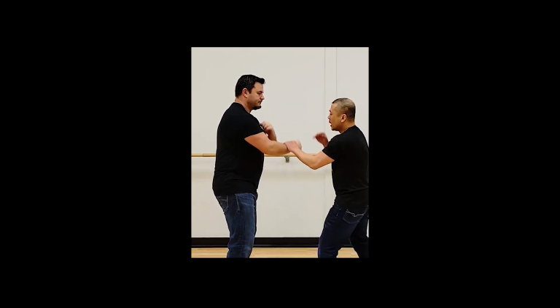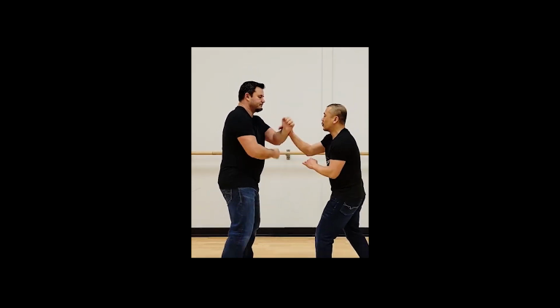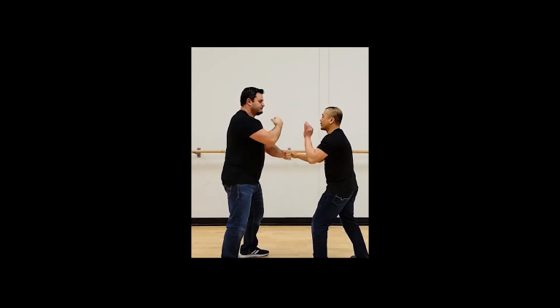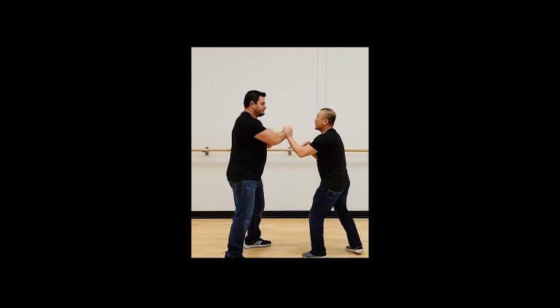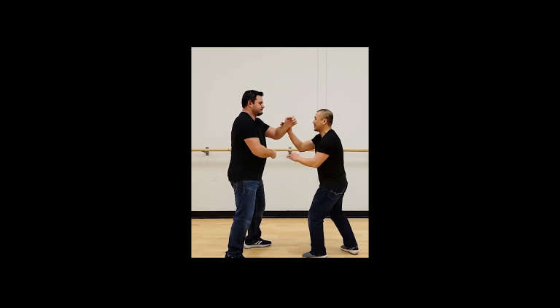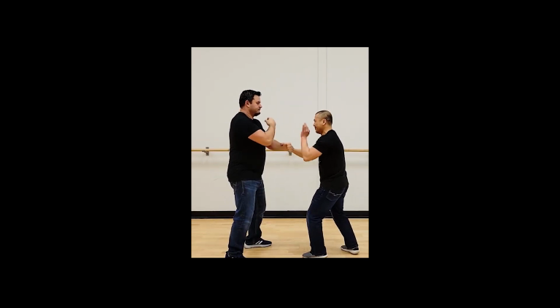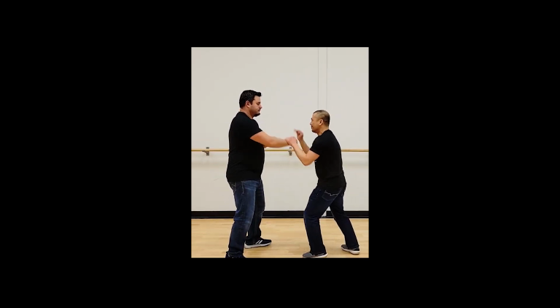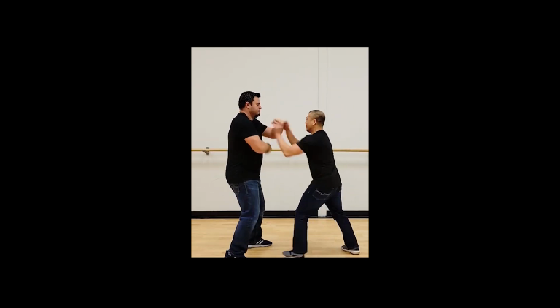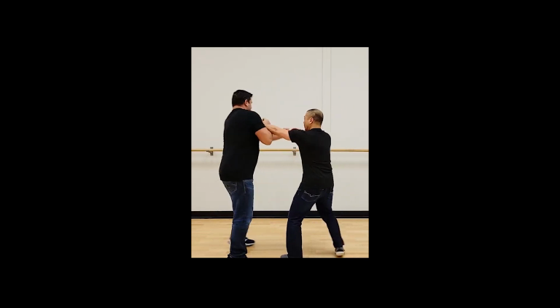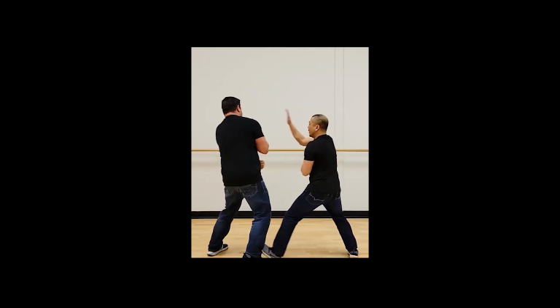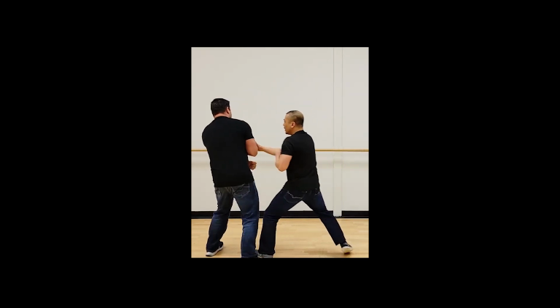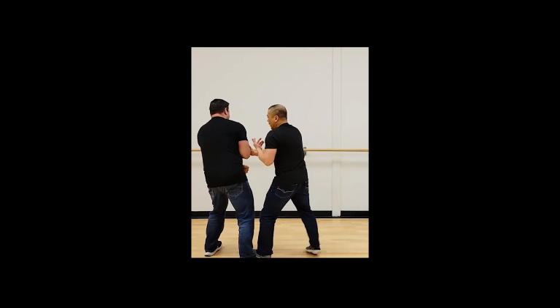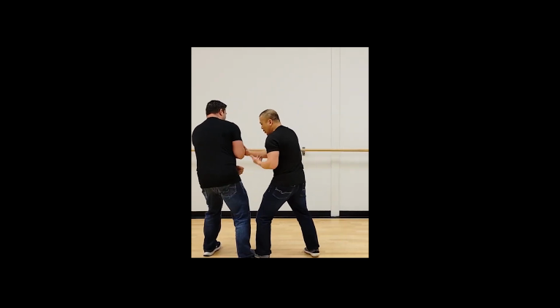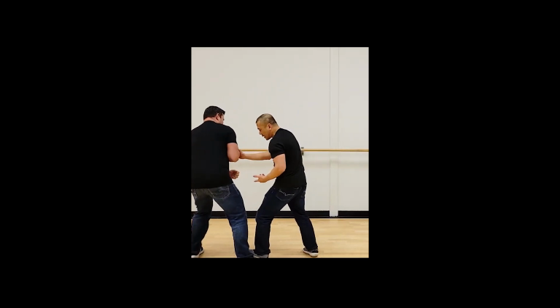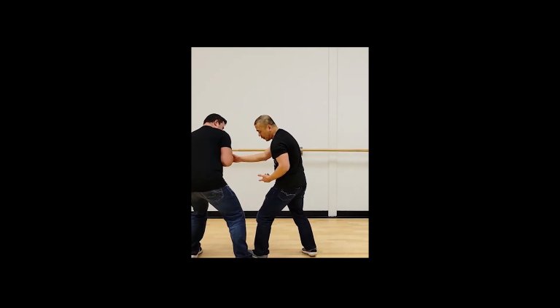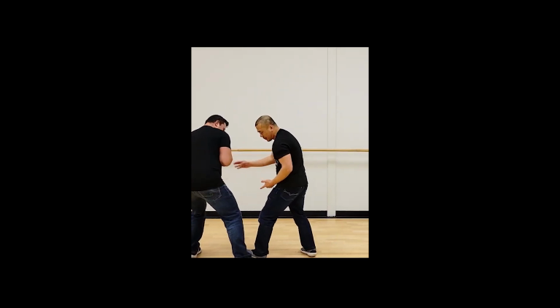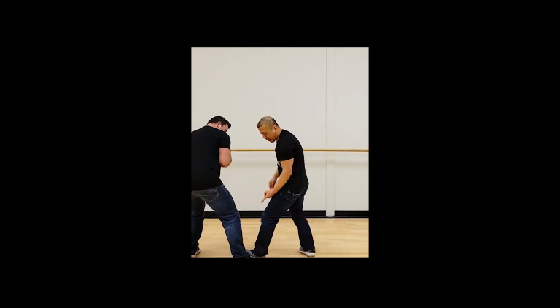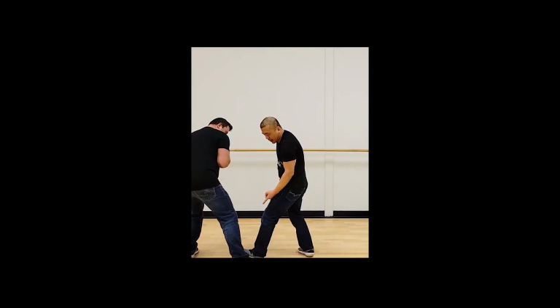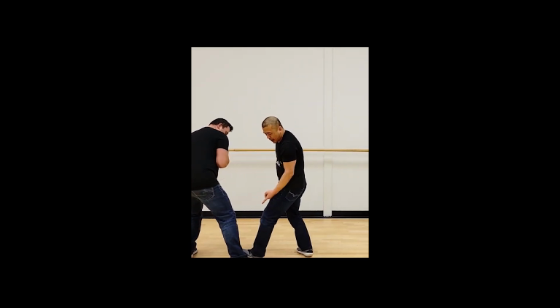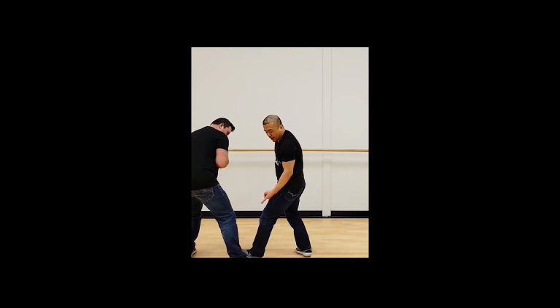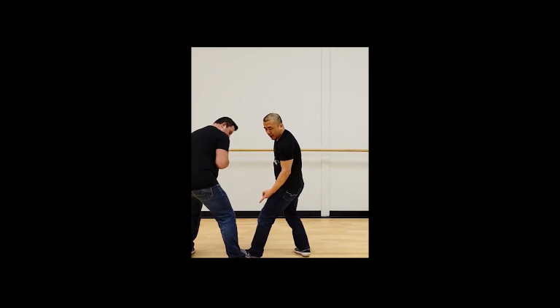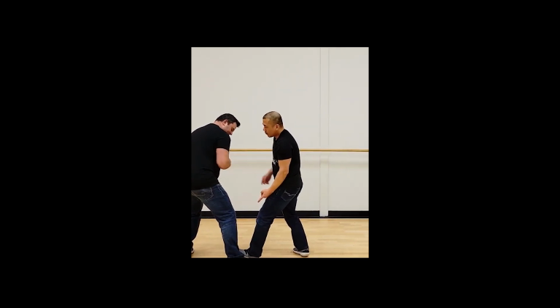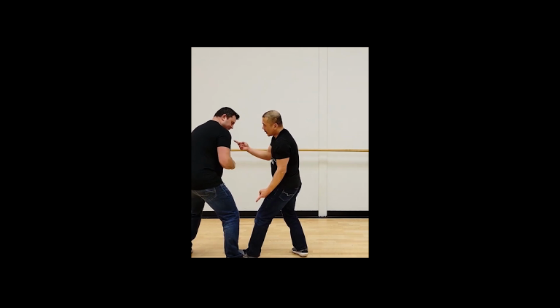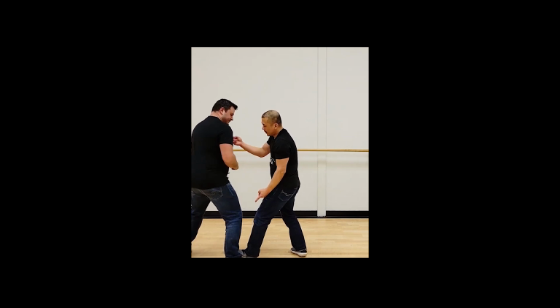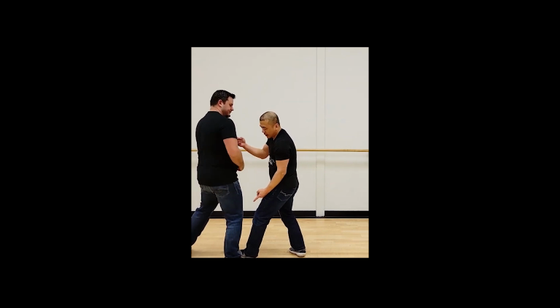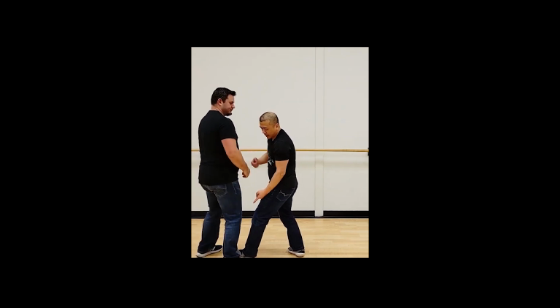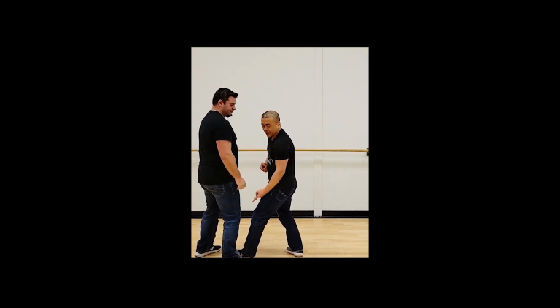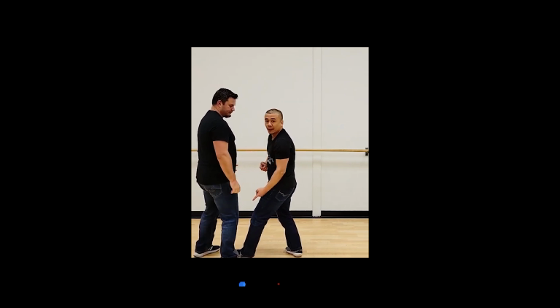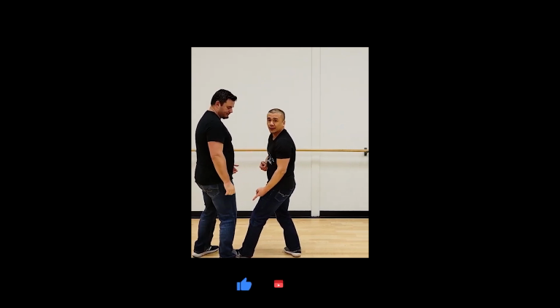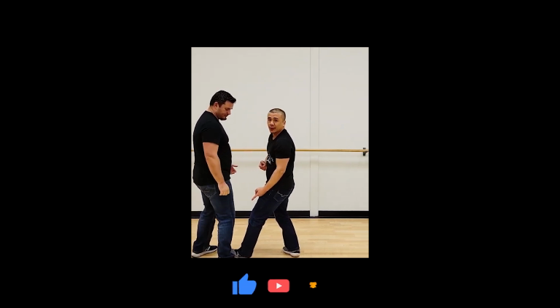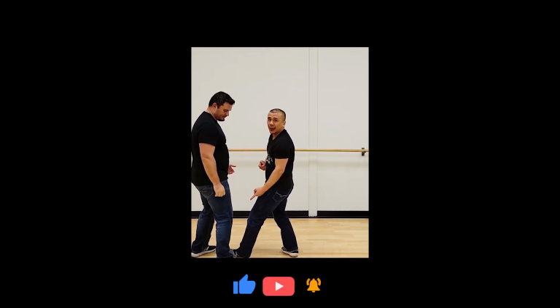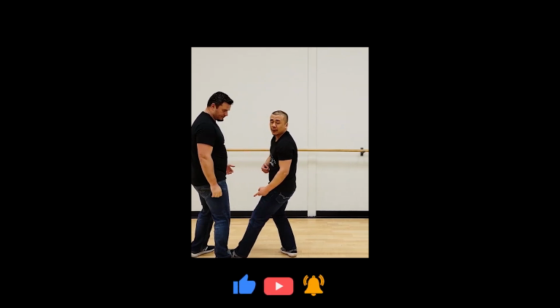Or if Chris kicks, as soon as I feel him kicking, I hit him and I step on his foot and he's trapped.